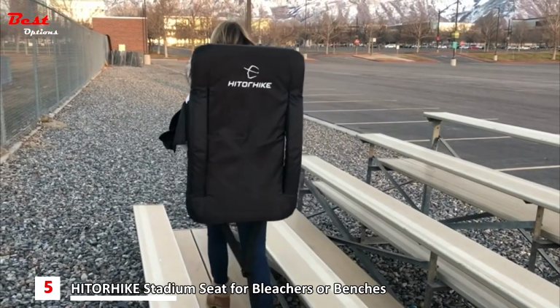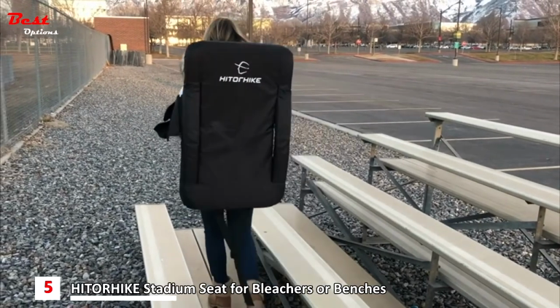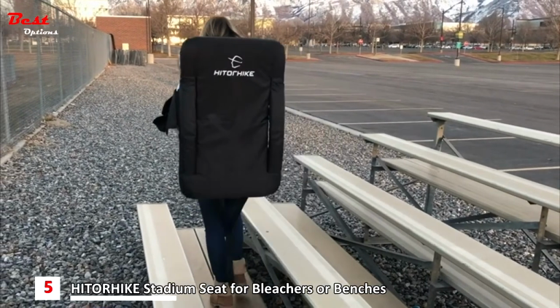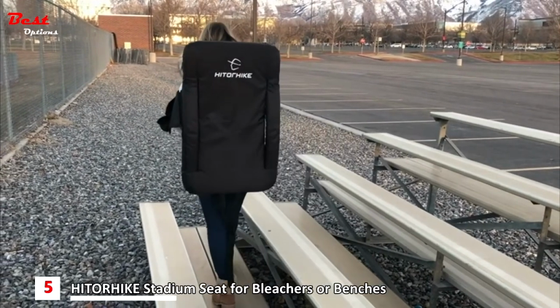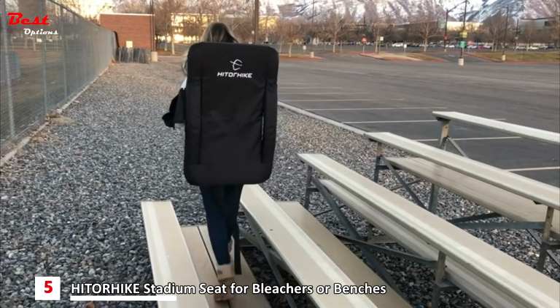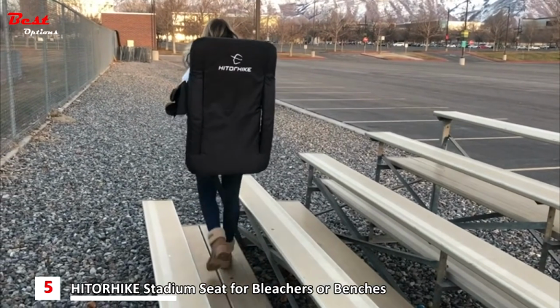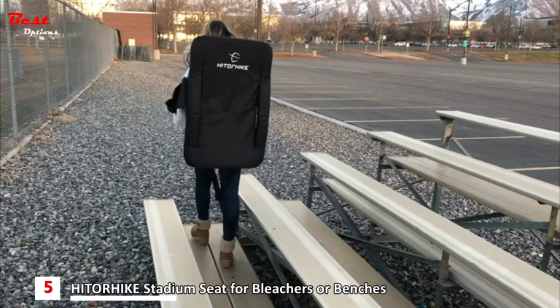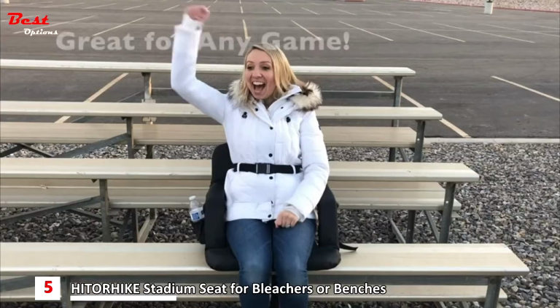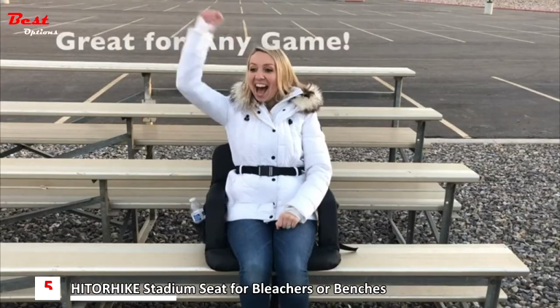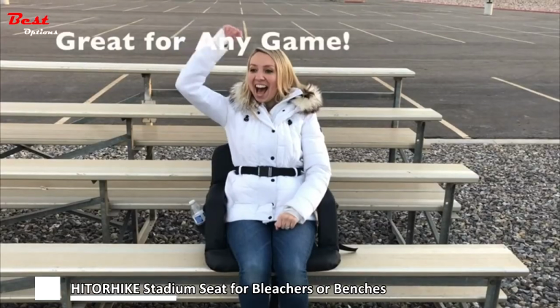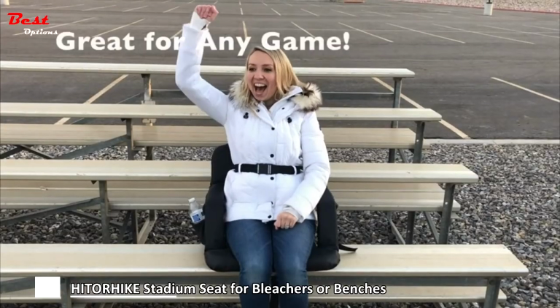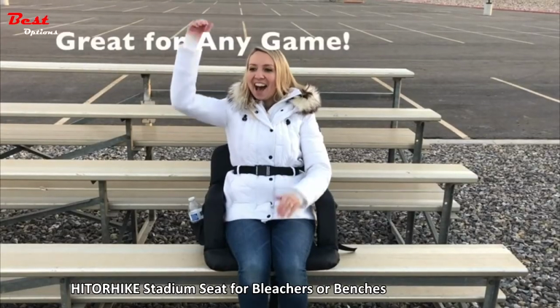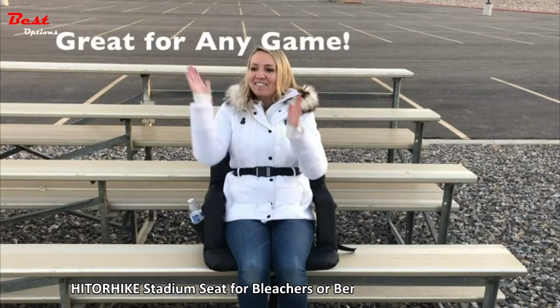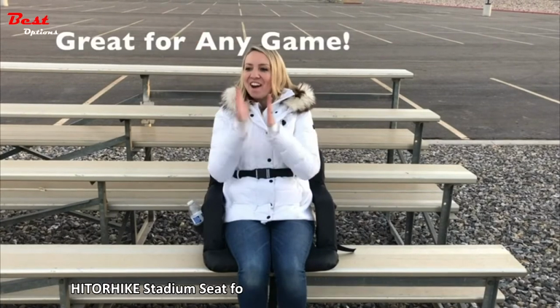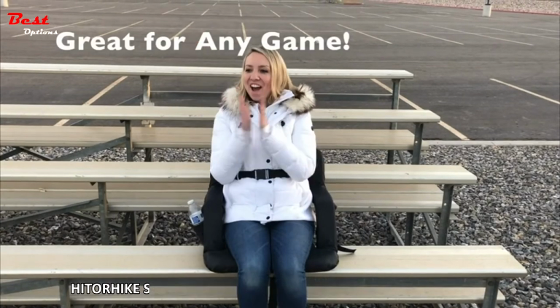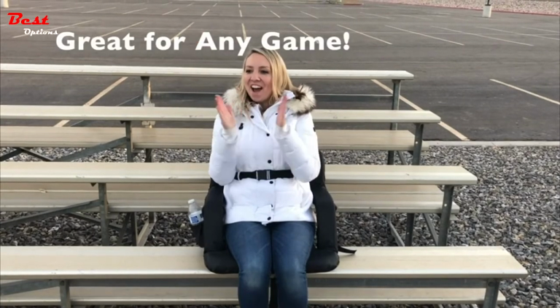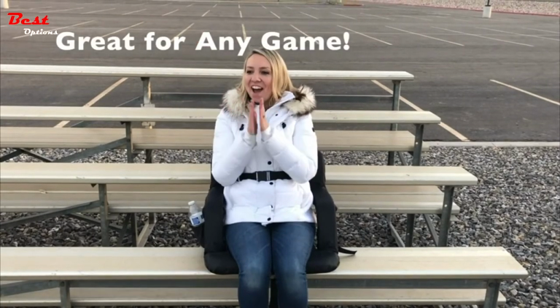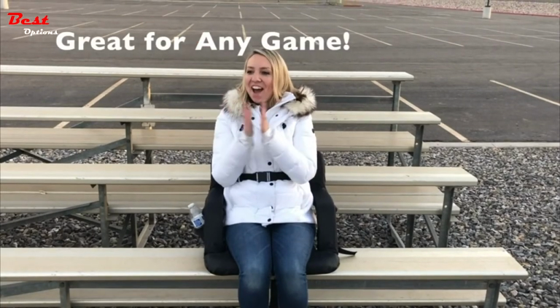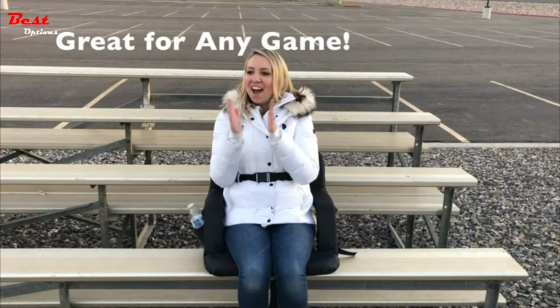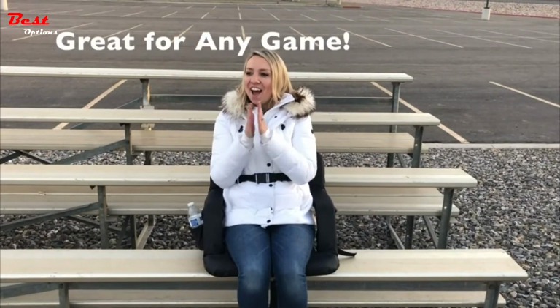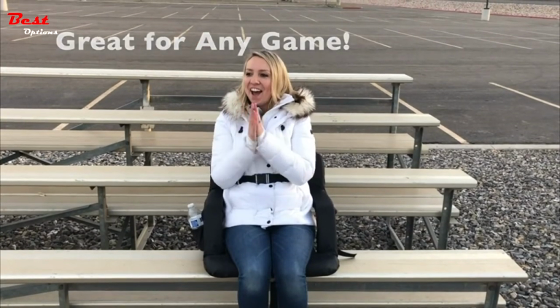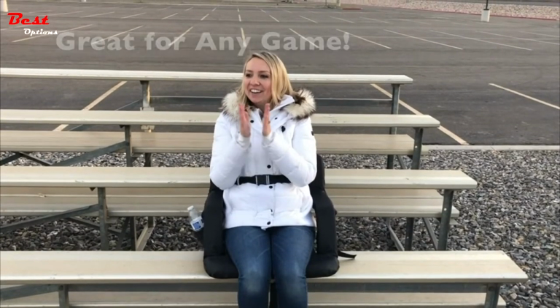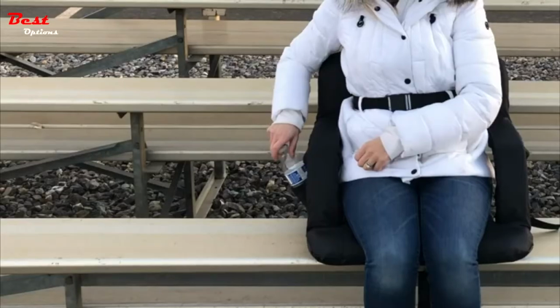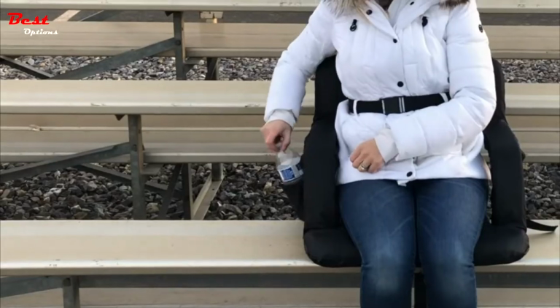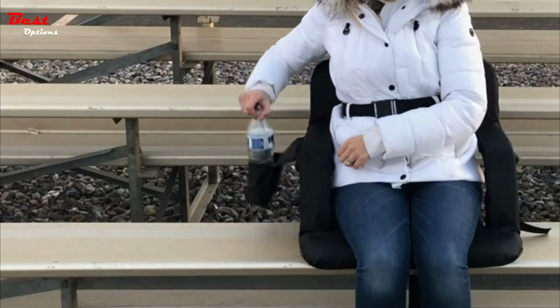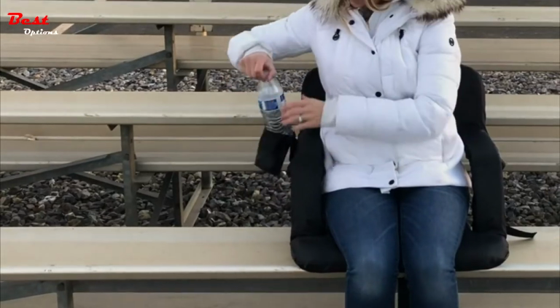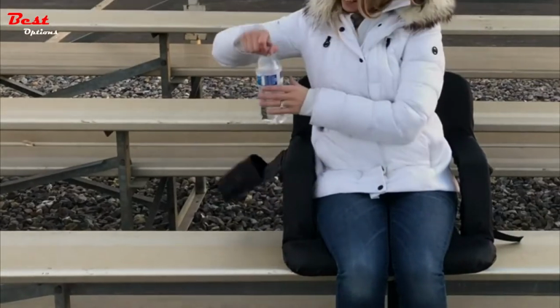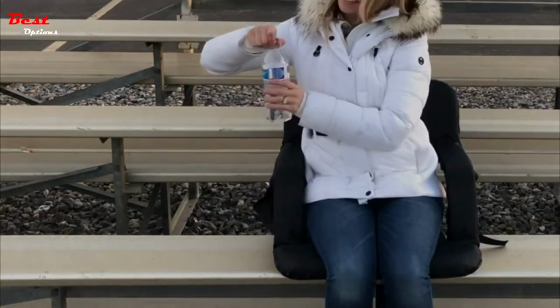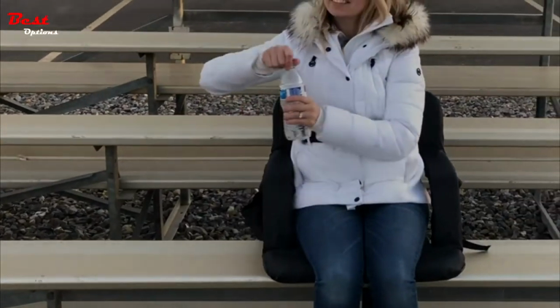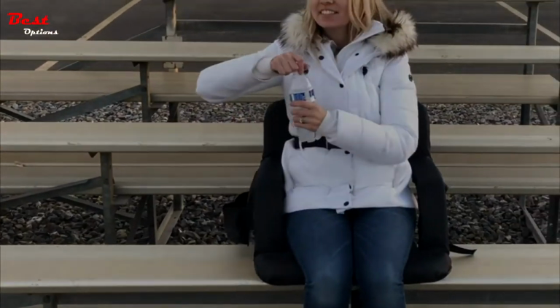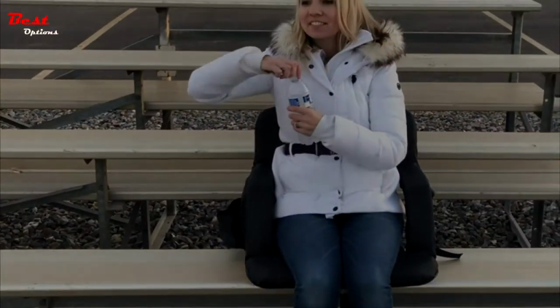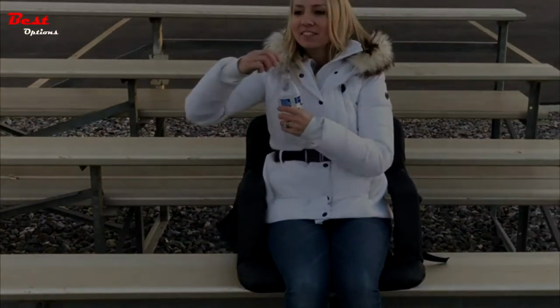Even better, it allows you to enjoy every minute of a game in true comfort.